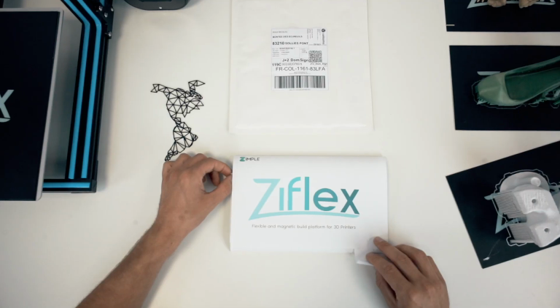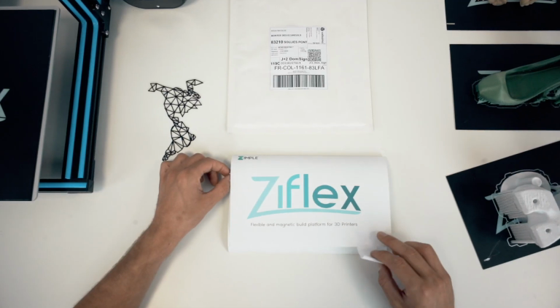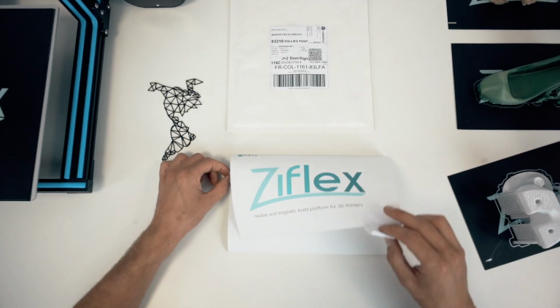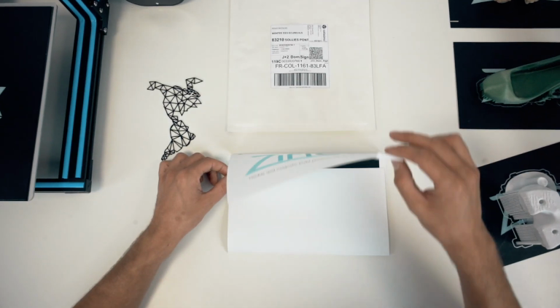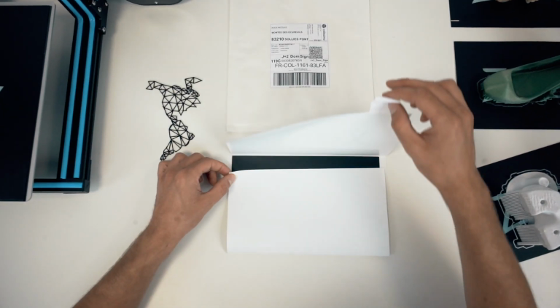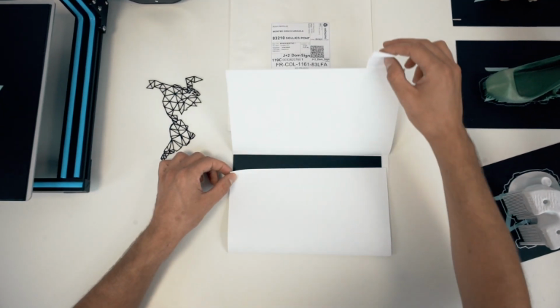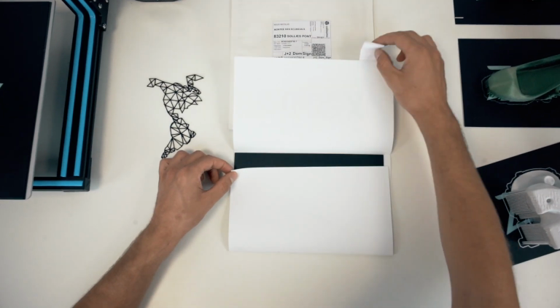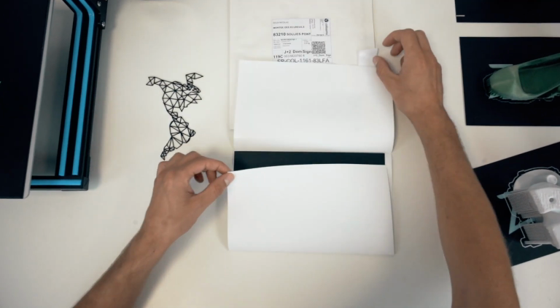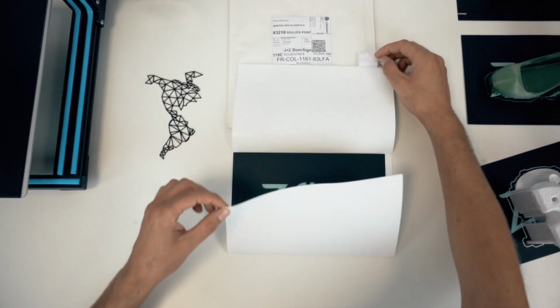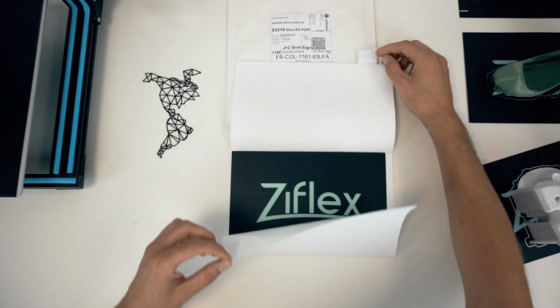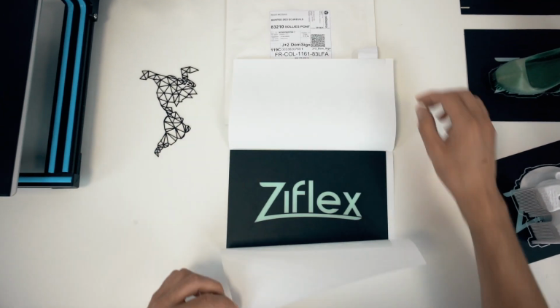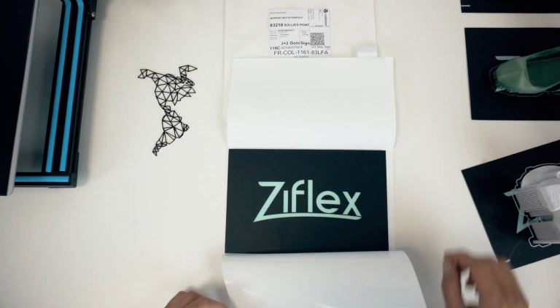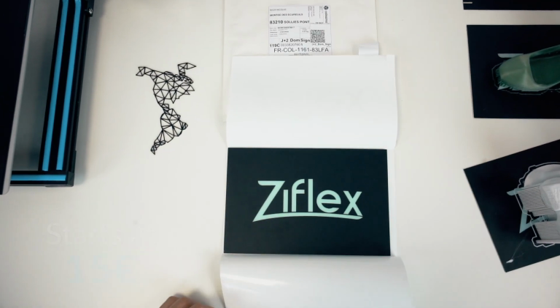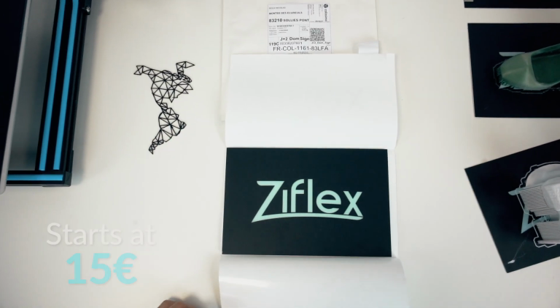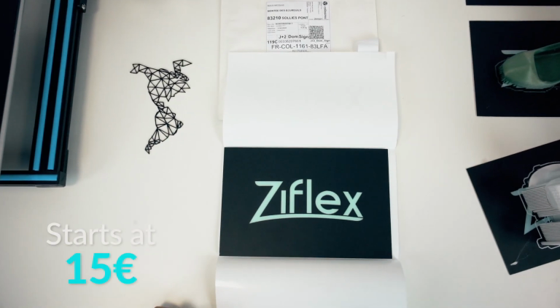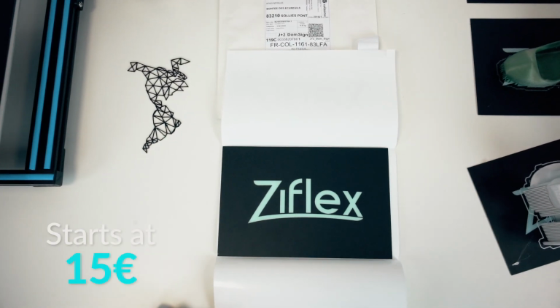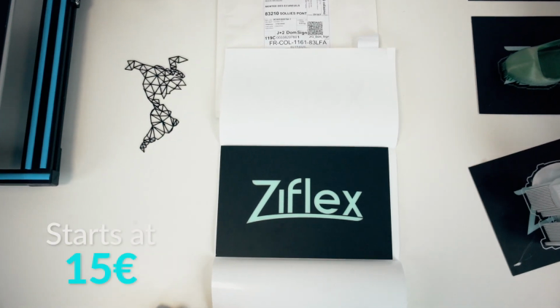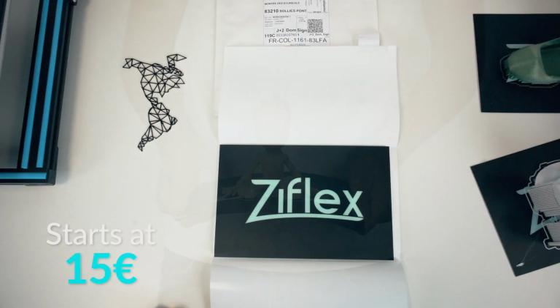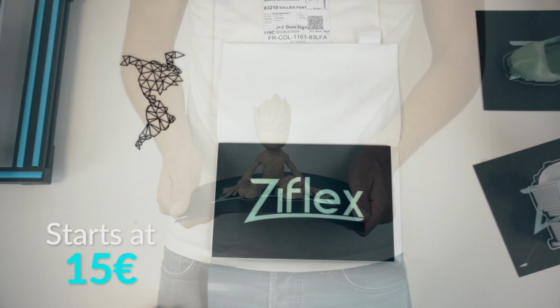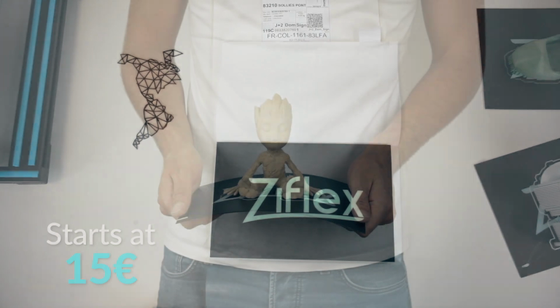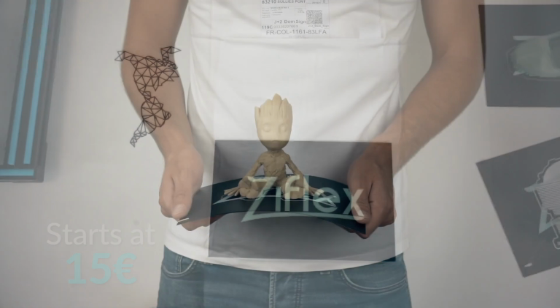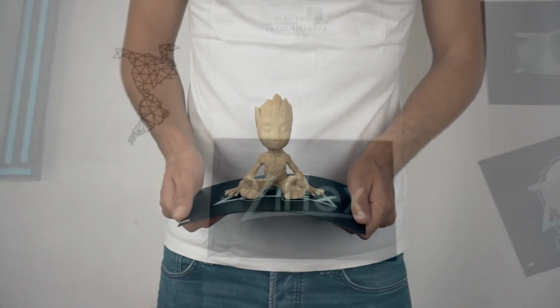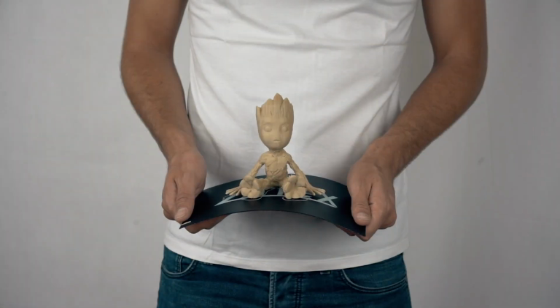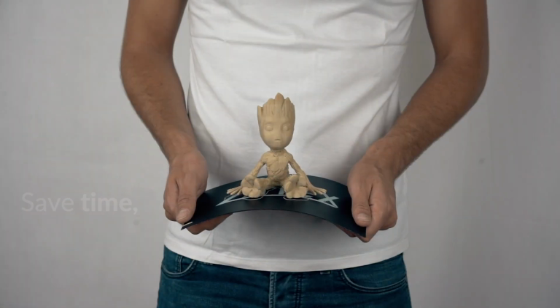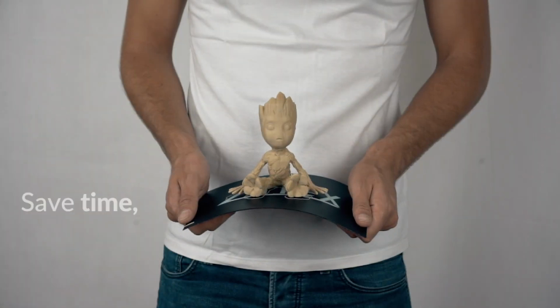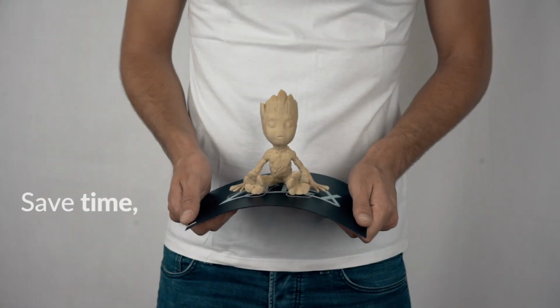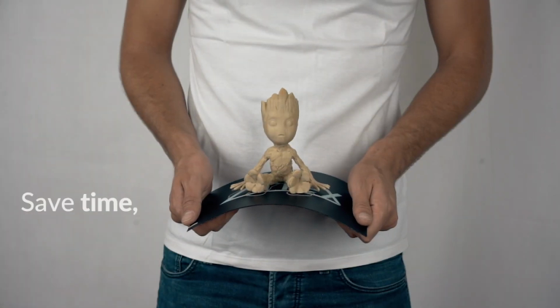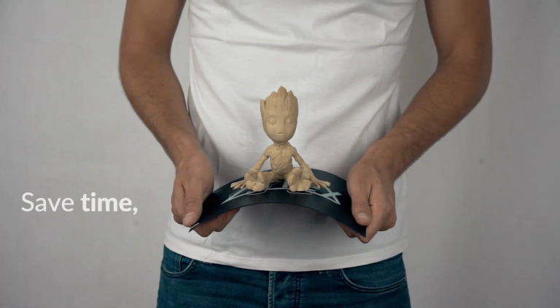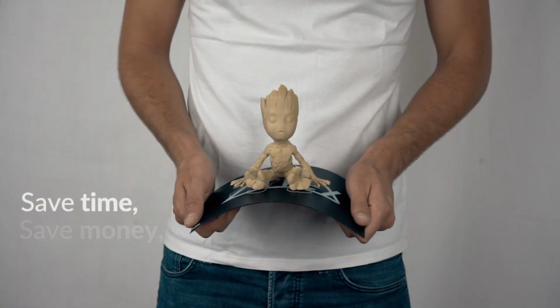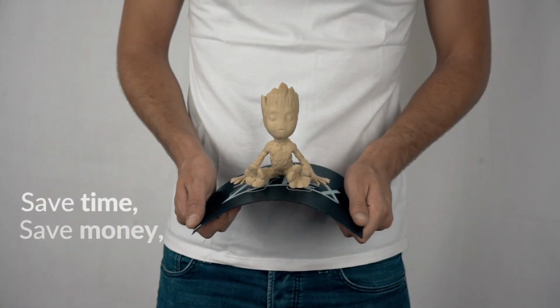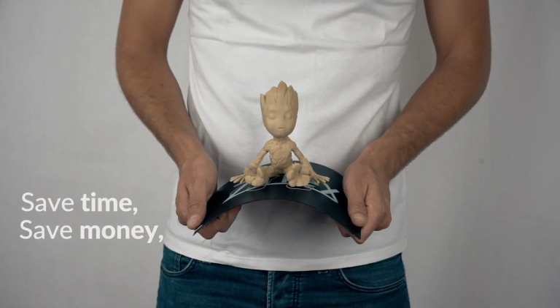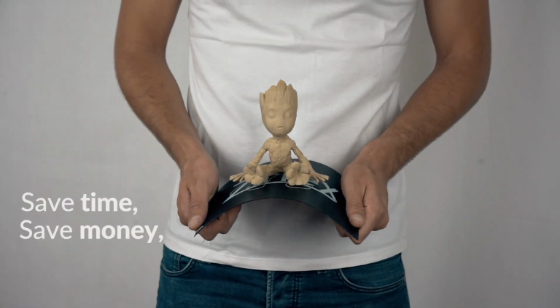And guess what? Z-Flex starts at 15 euros. Save time, save money, get a Z-Flex.